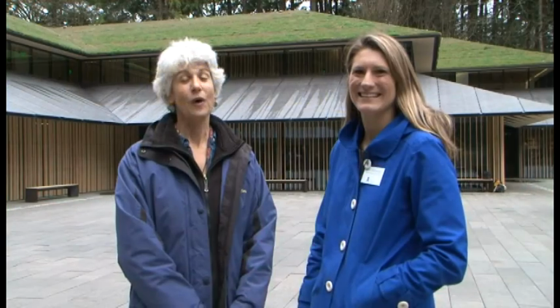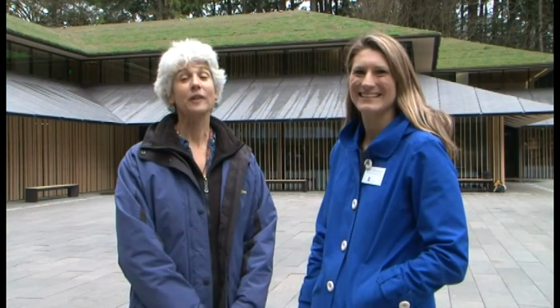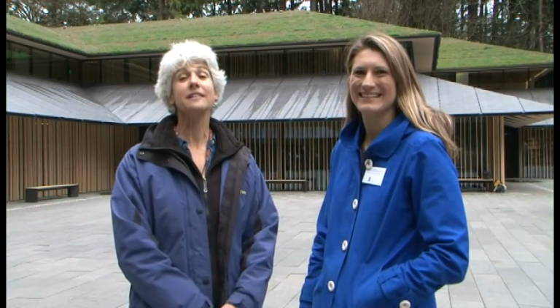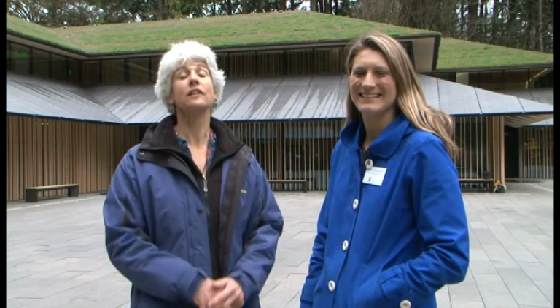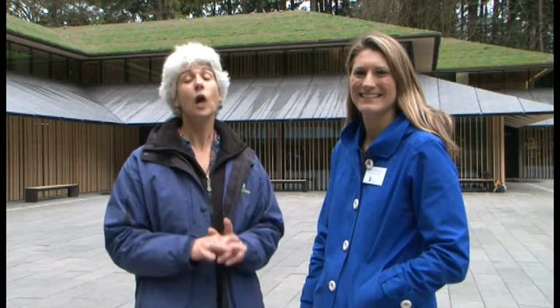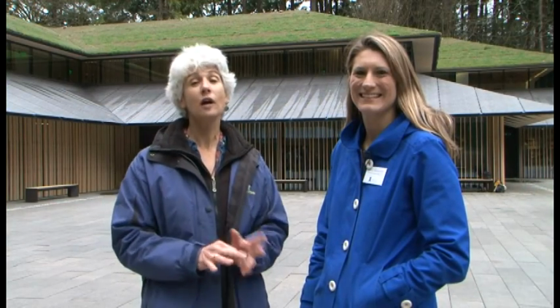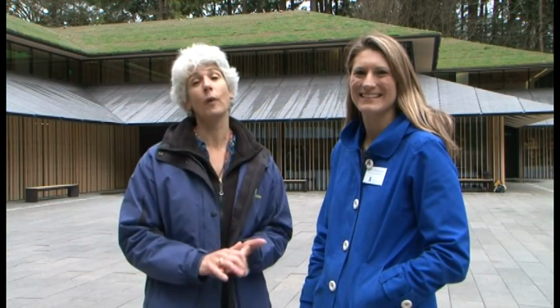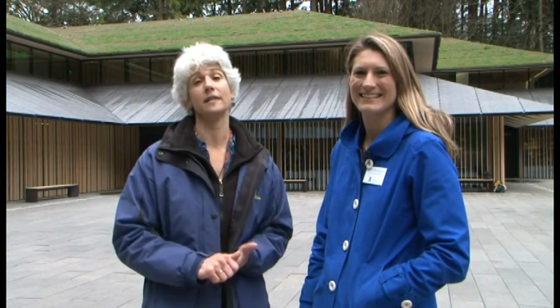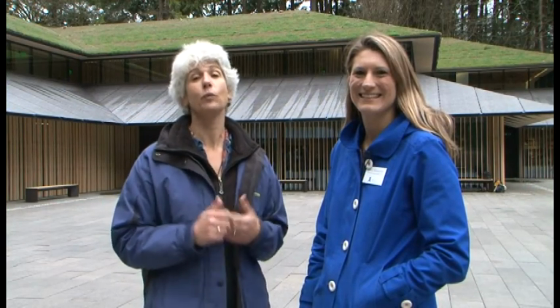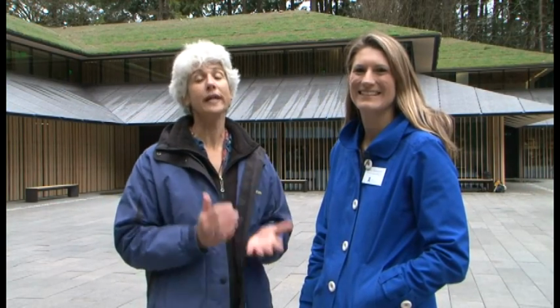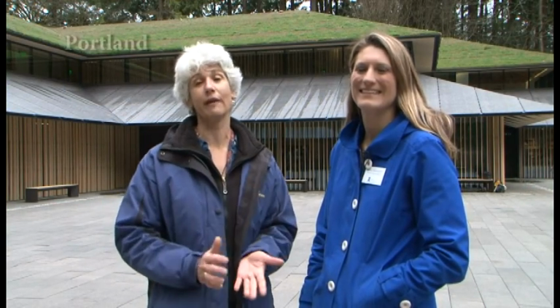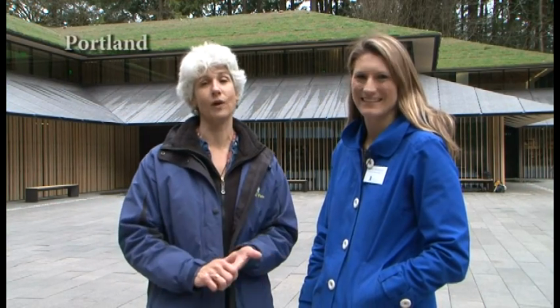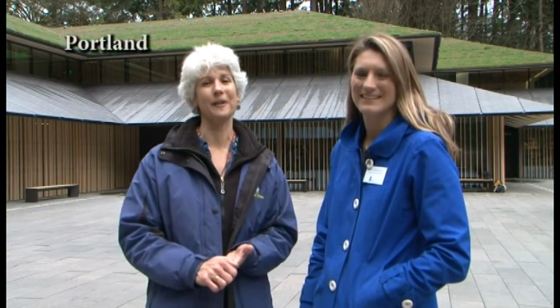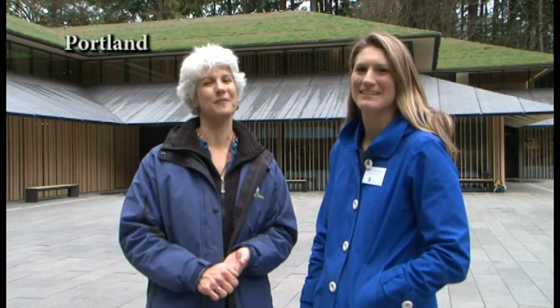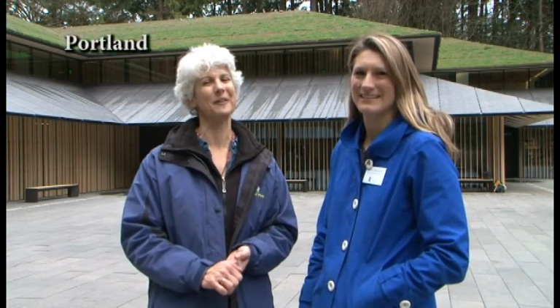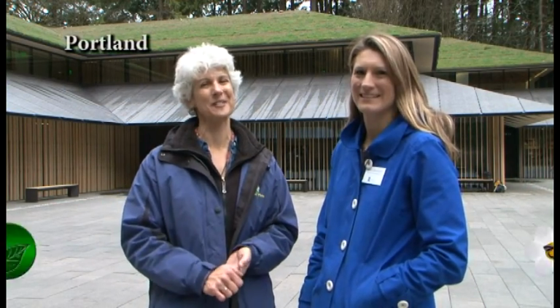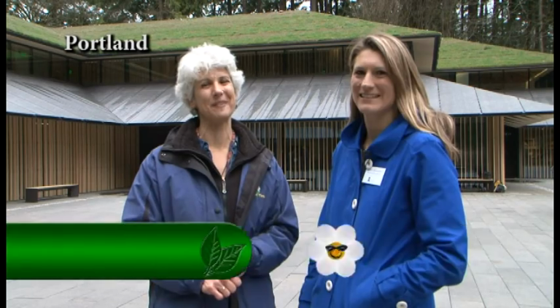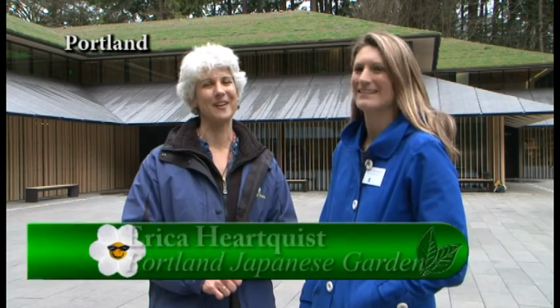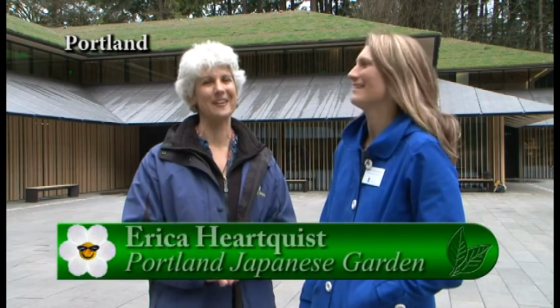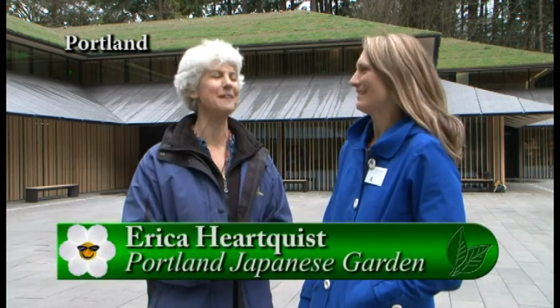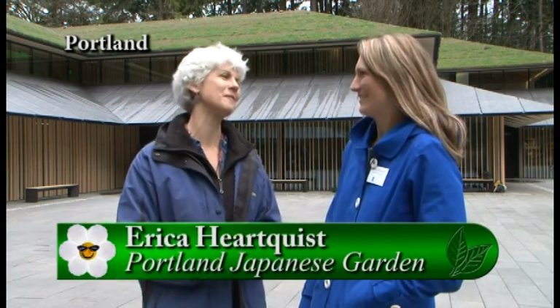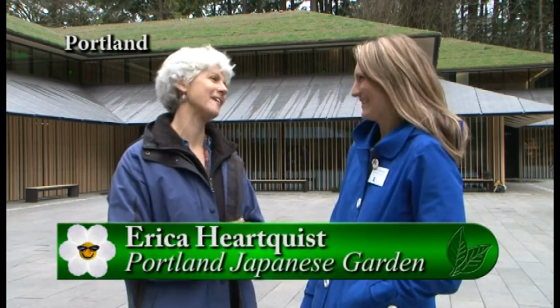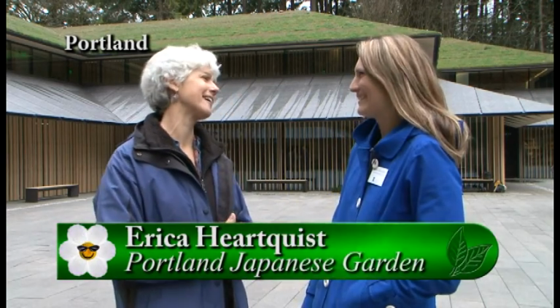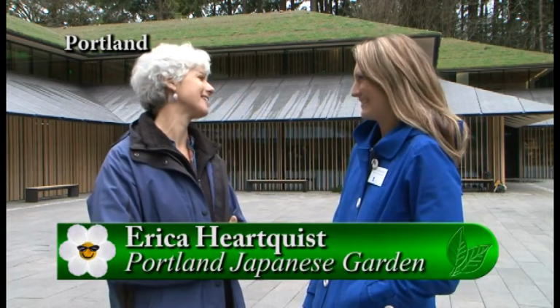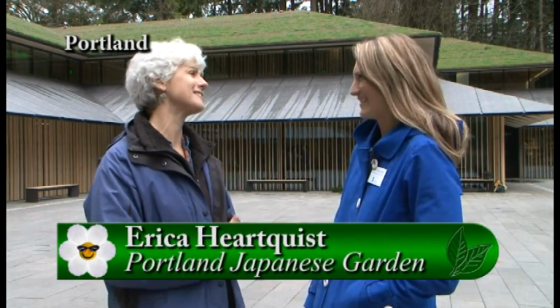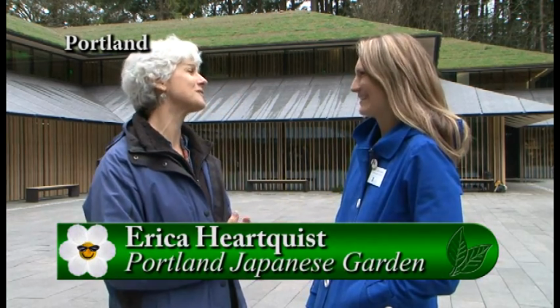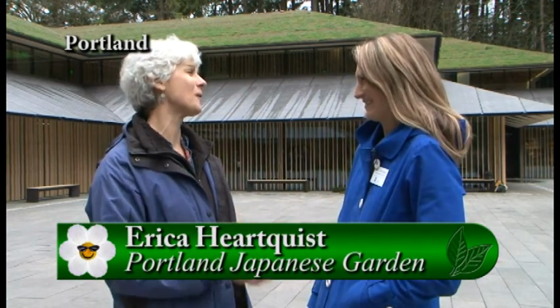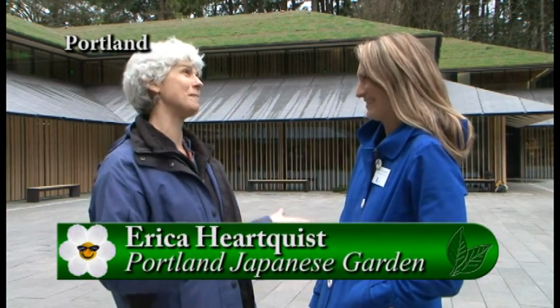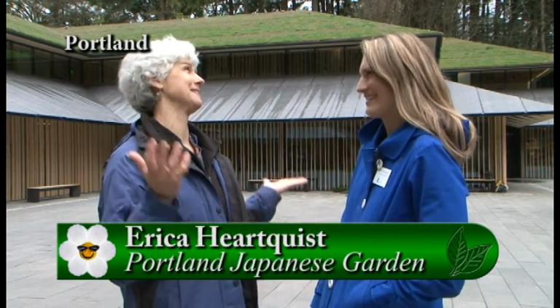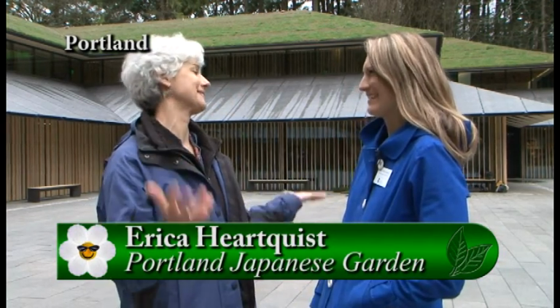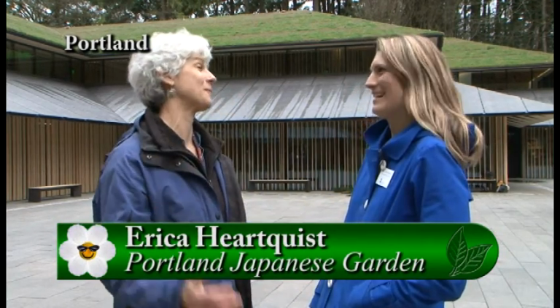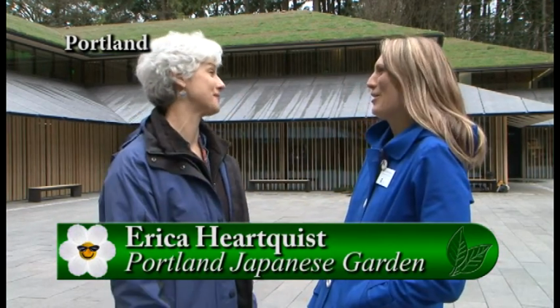It is the long-awaited re-grand opening of the Portland Japanese Garden. I'm here with Erica. This is so momentous — it's wonderful.